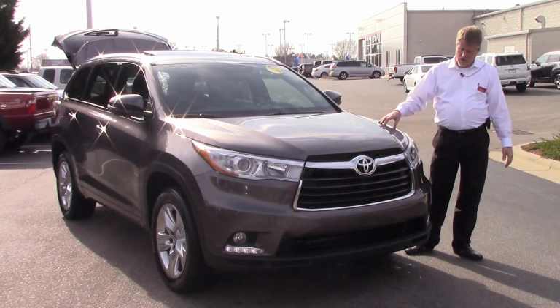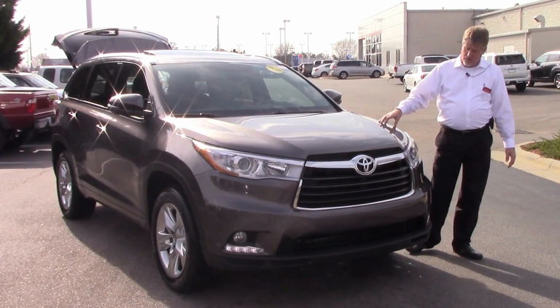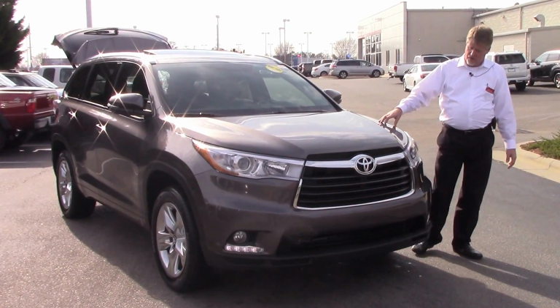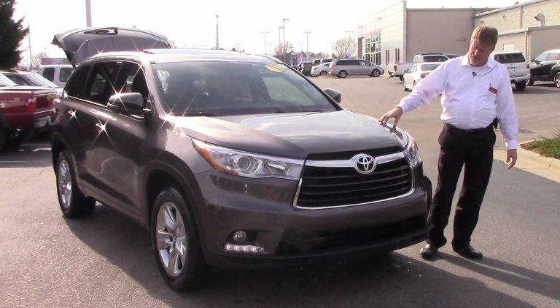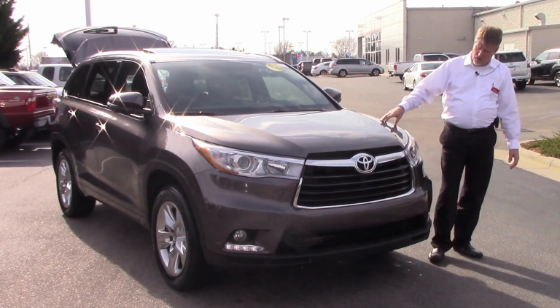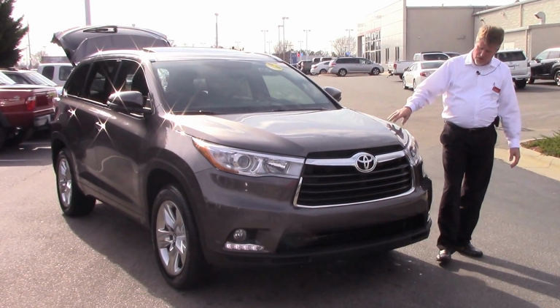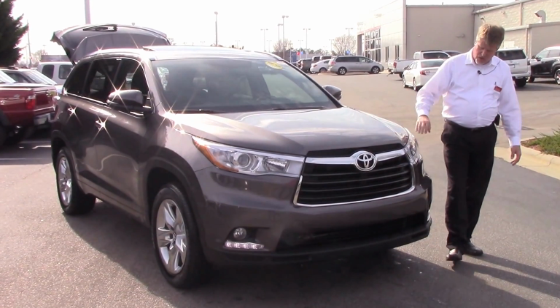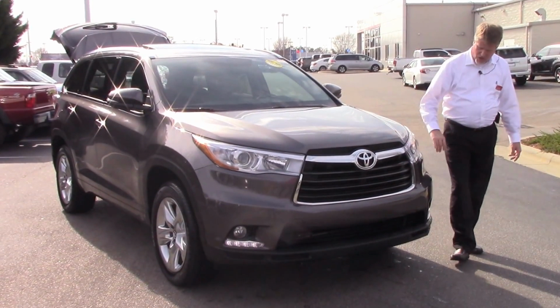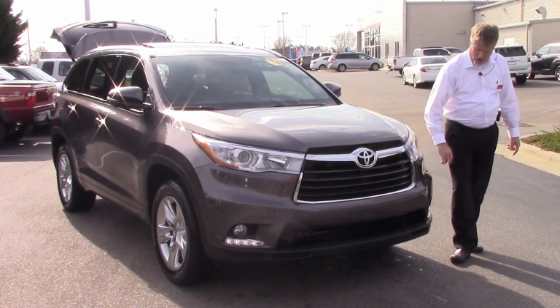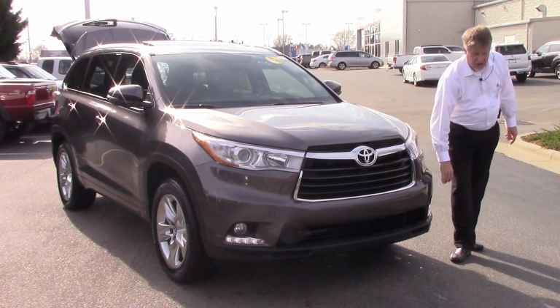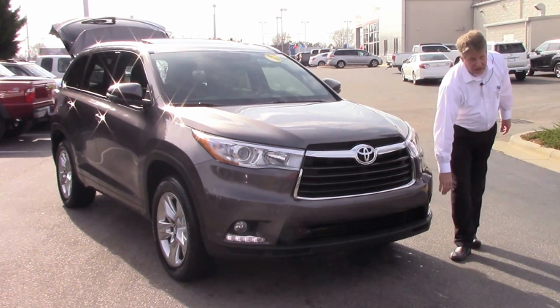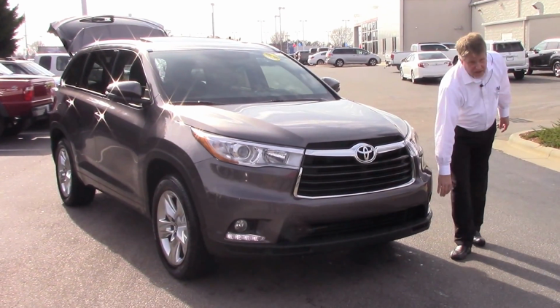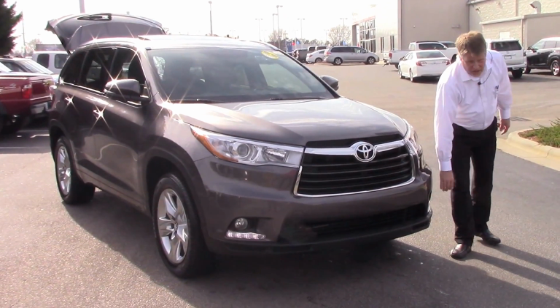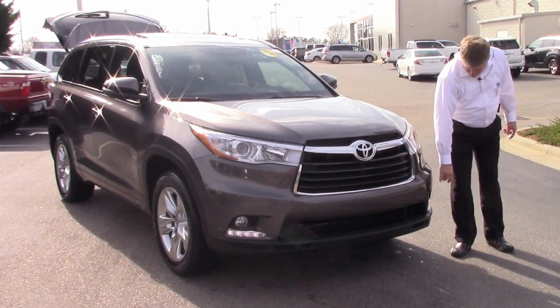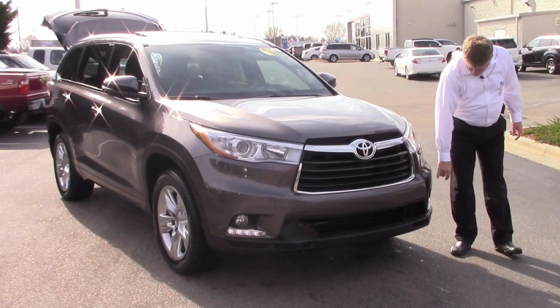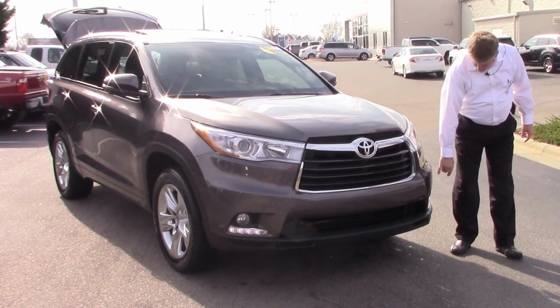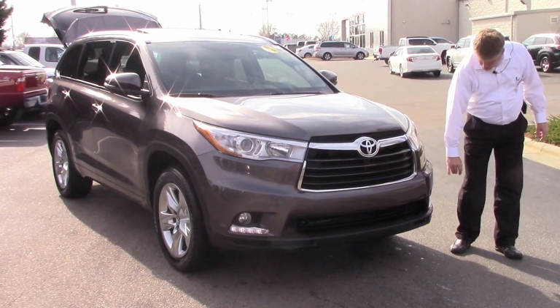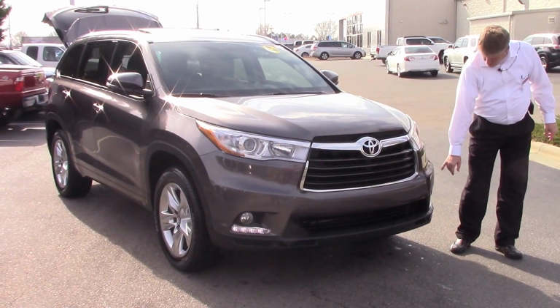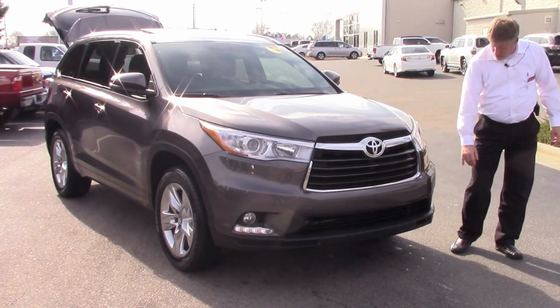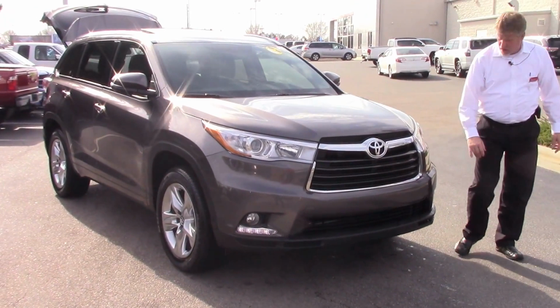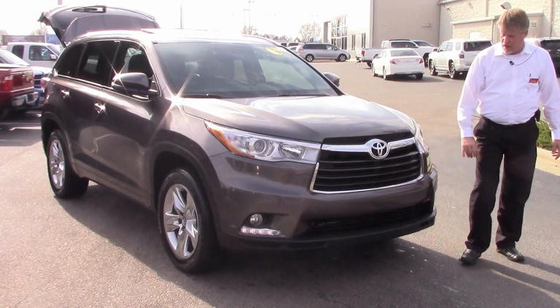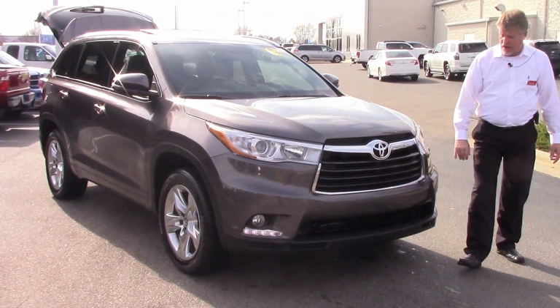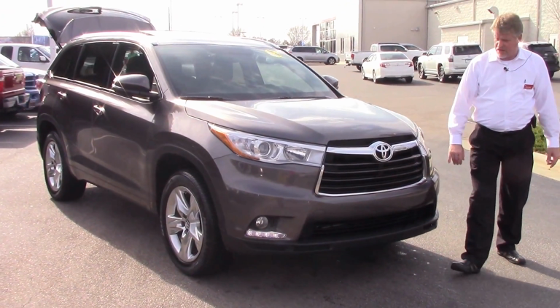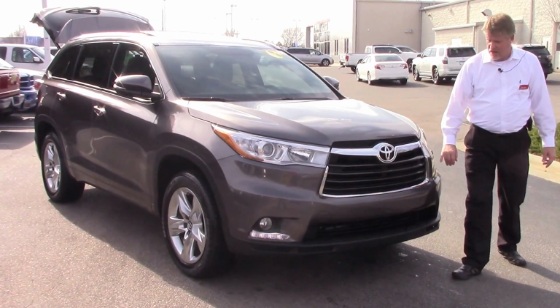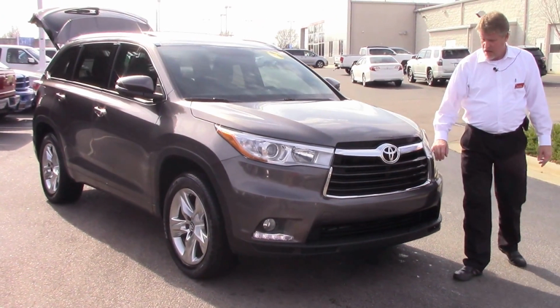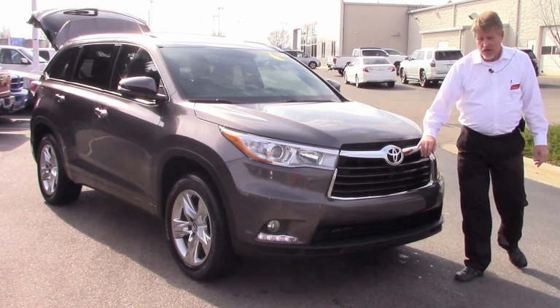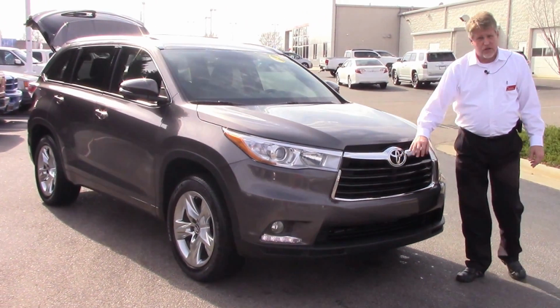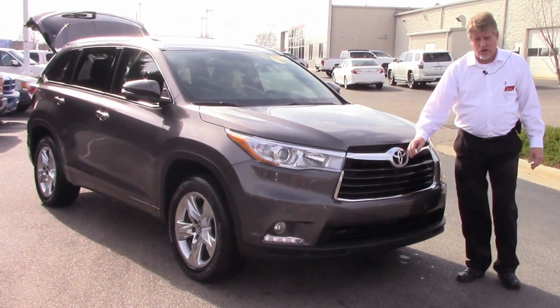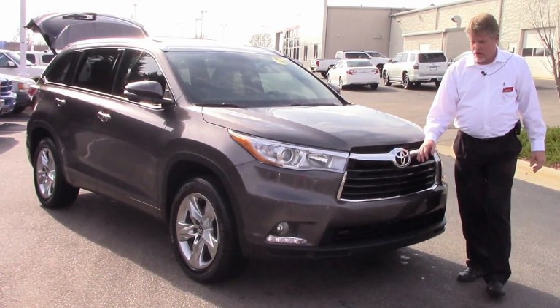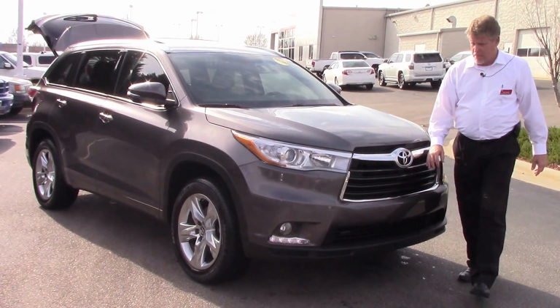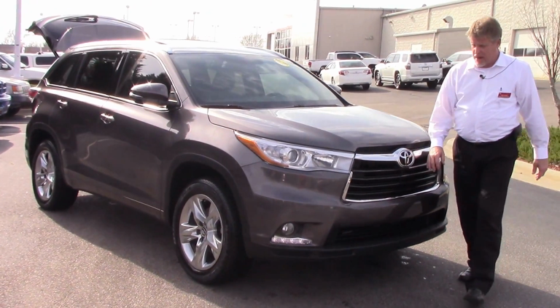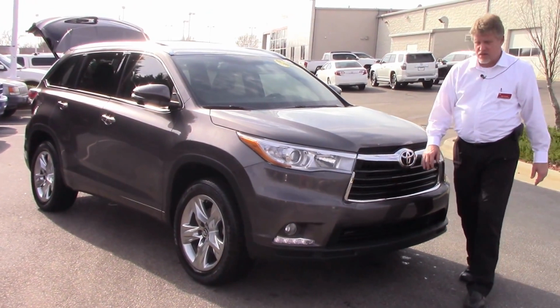Coming across the front, you've got your LED daytime running lights, your fog lights, and your Toyota badge.